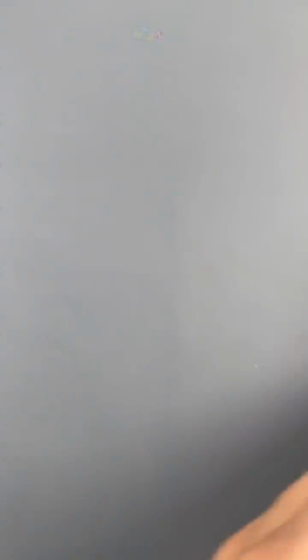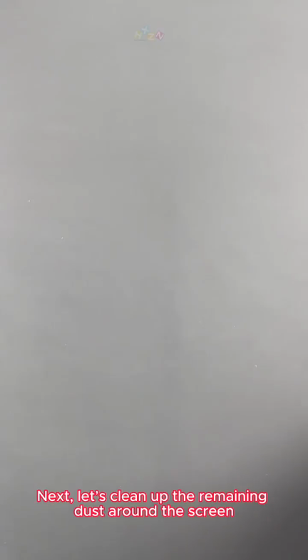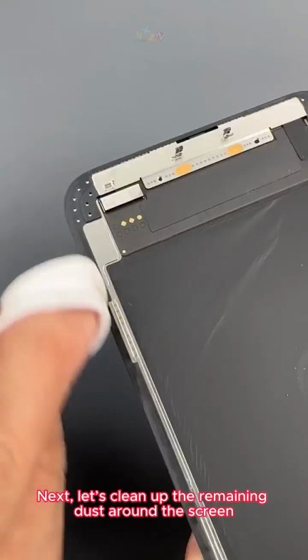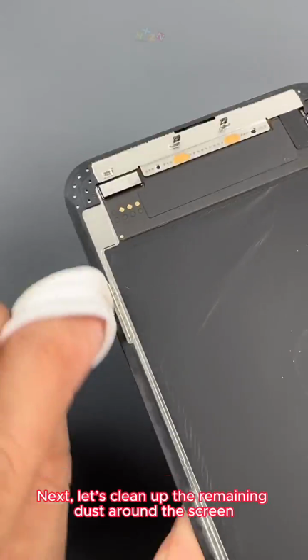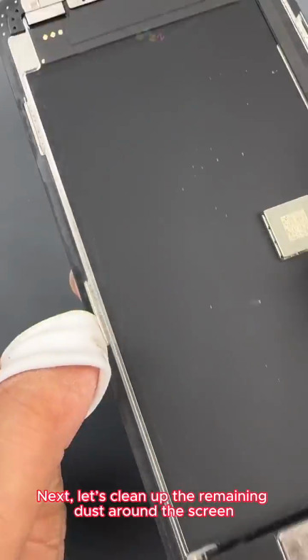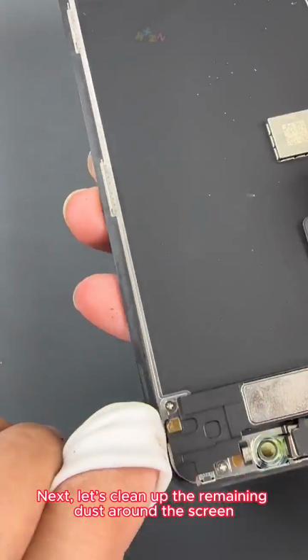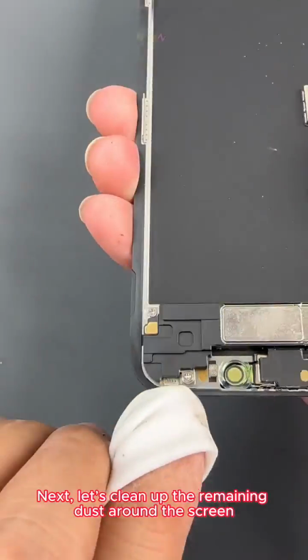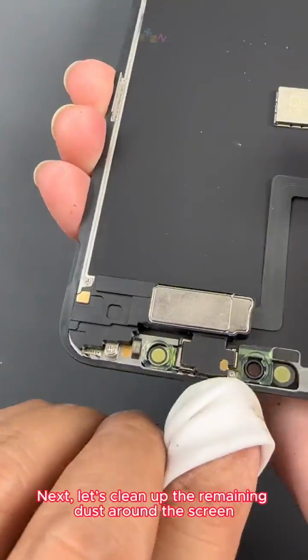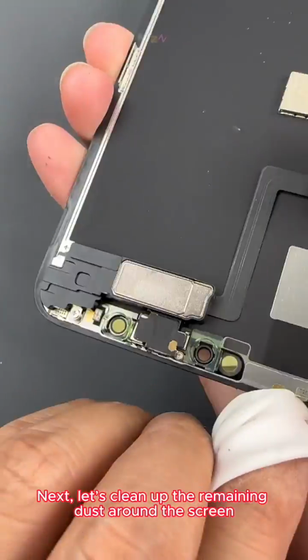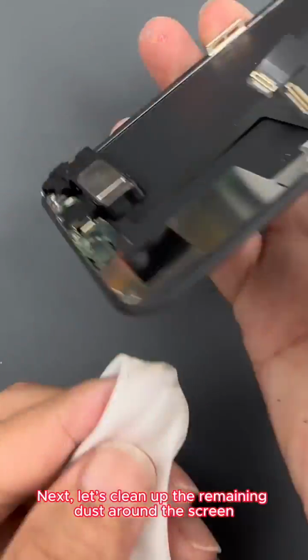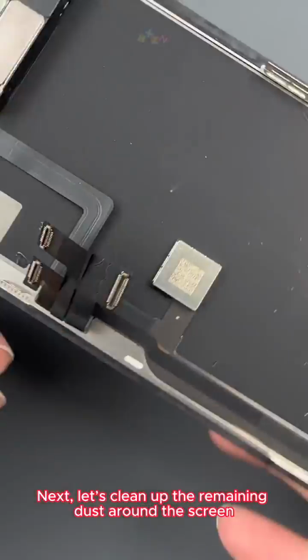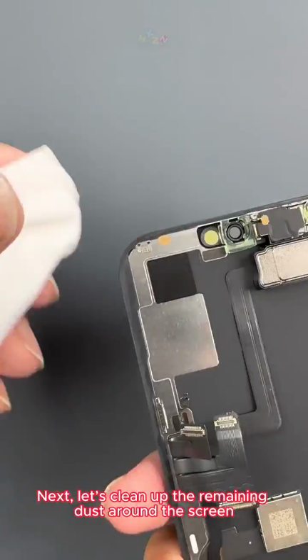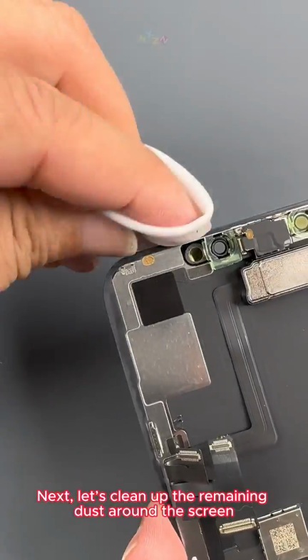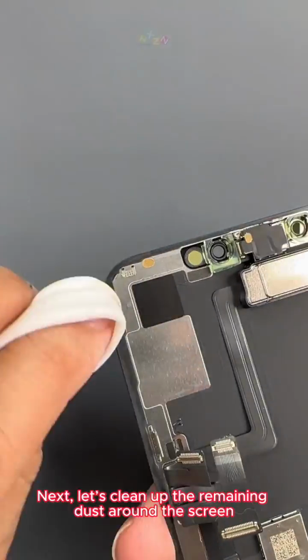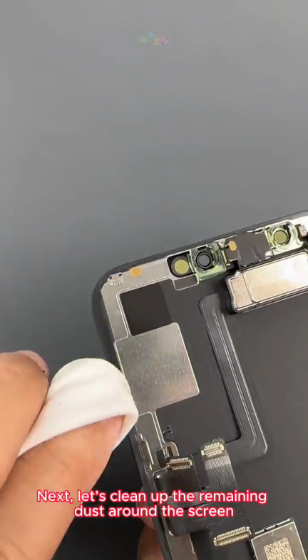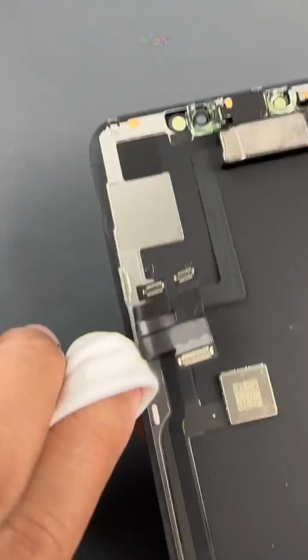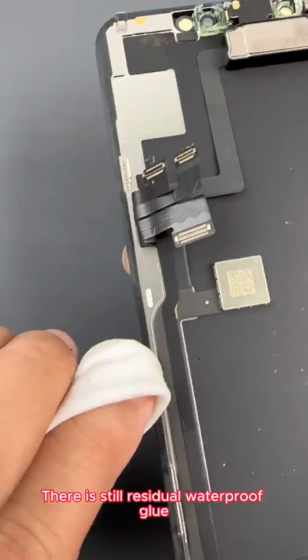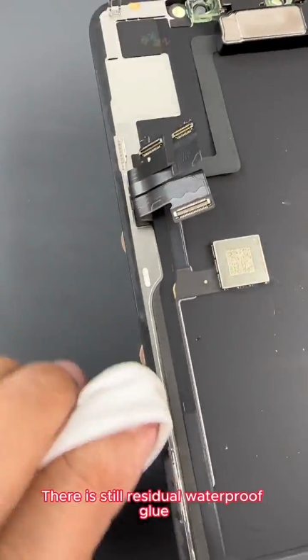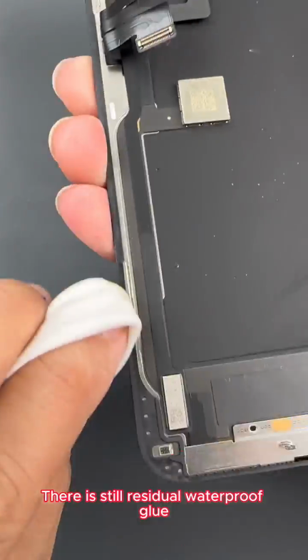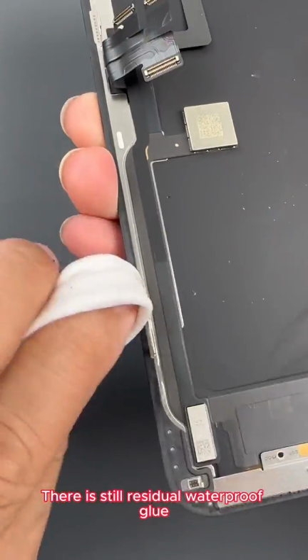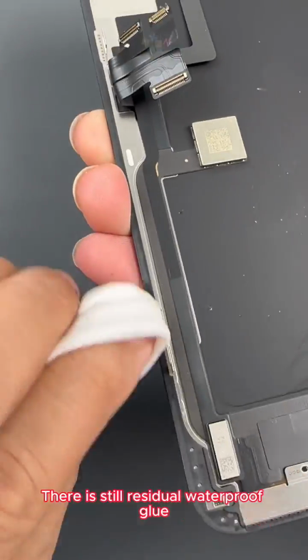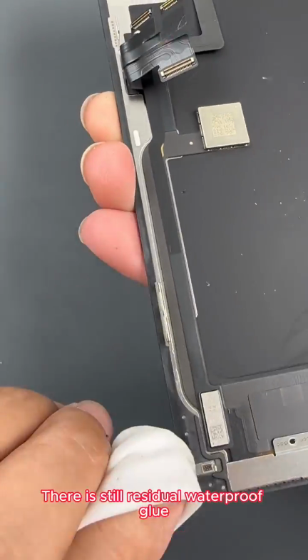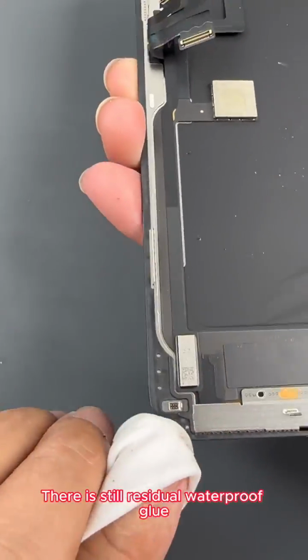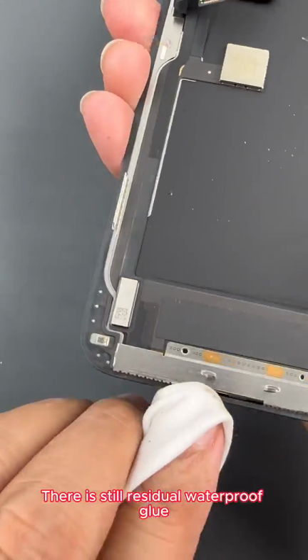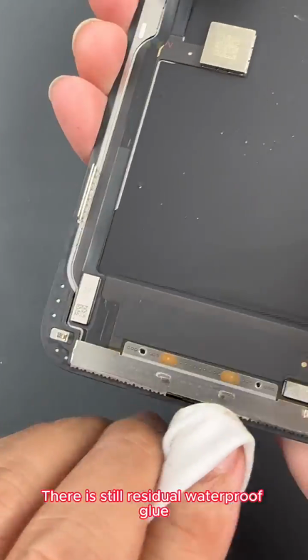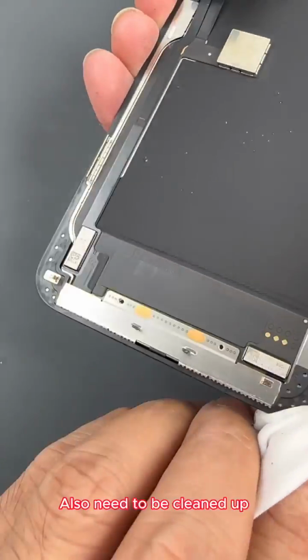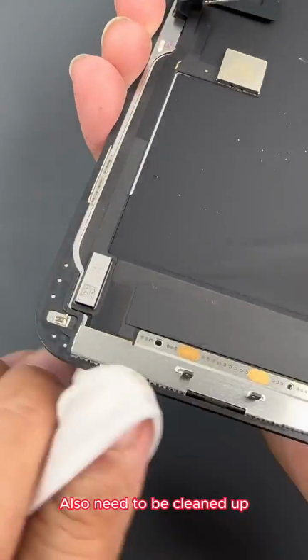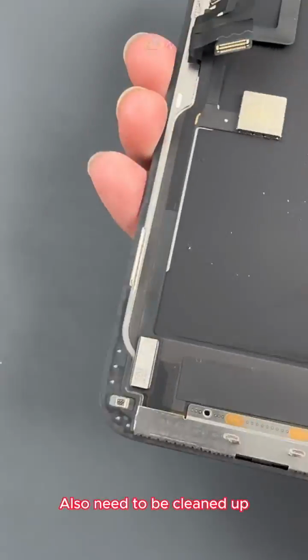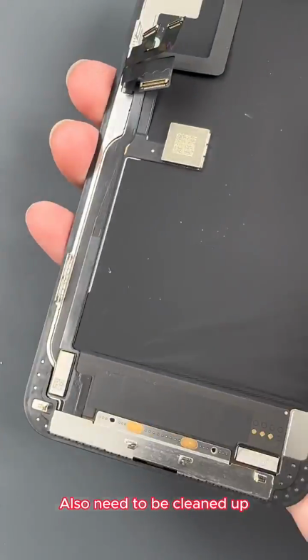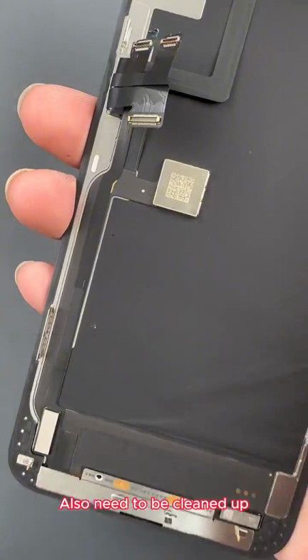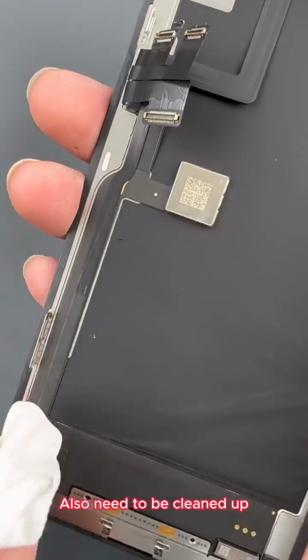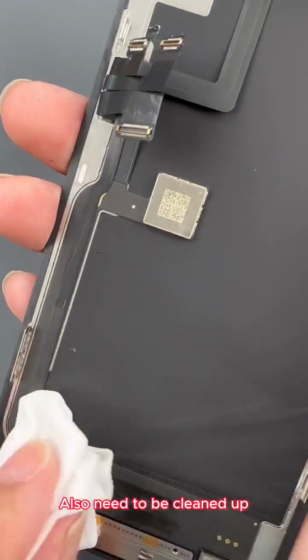Next we clean up the remaining dust around the screen. There is still residual waterproof glue that also needs to be cleaned up.